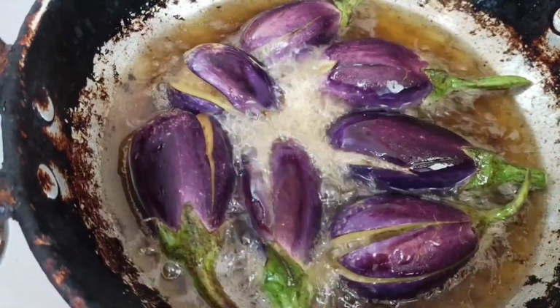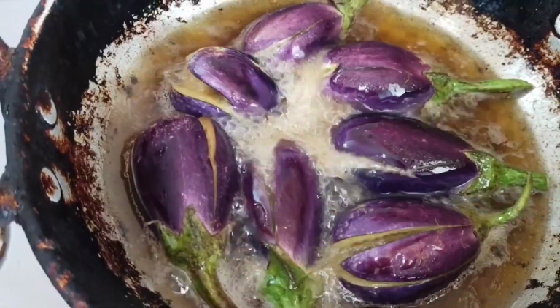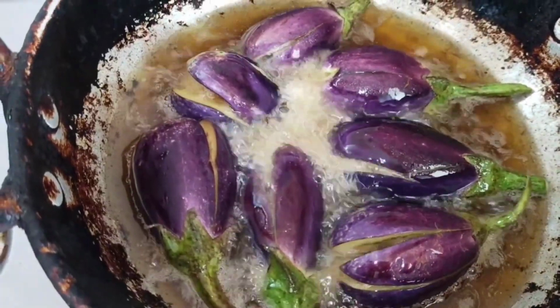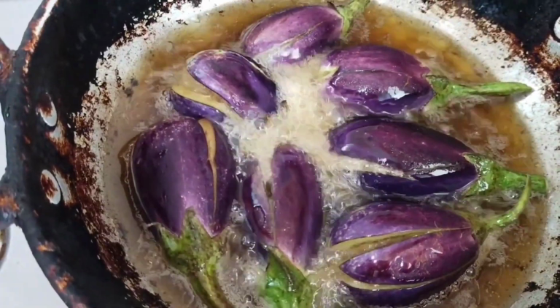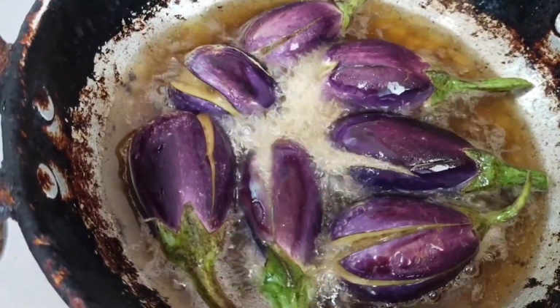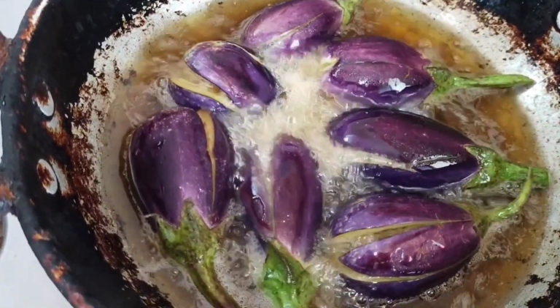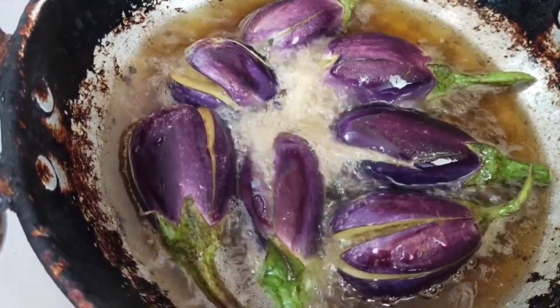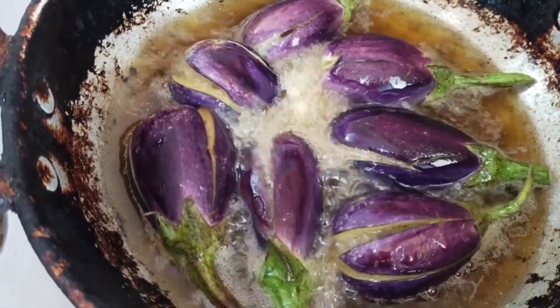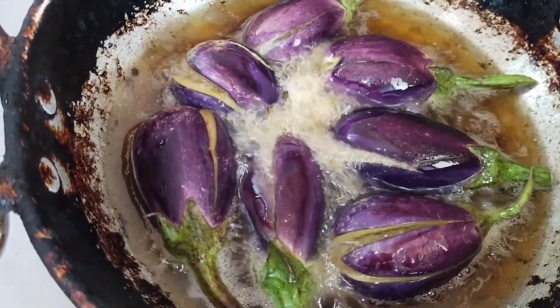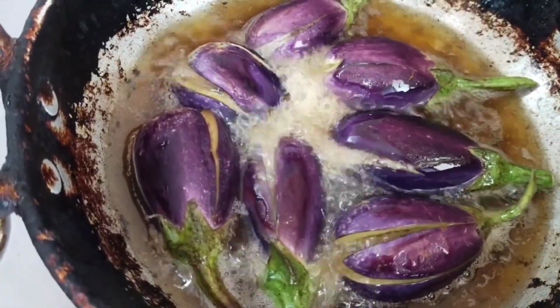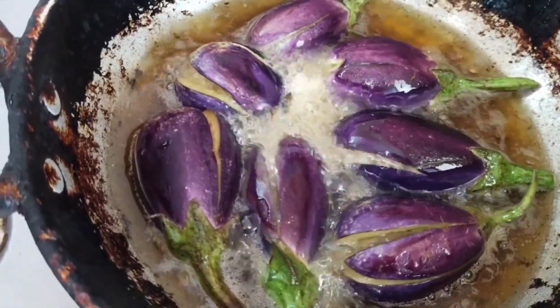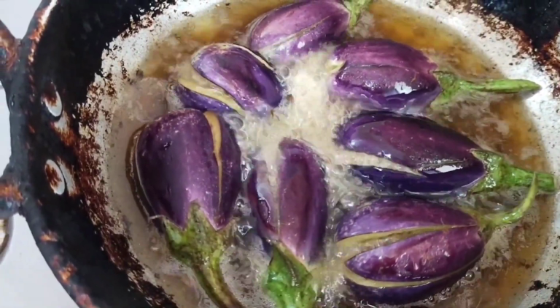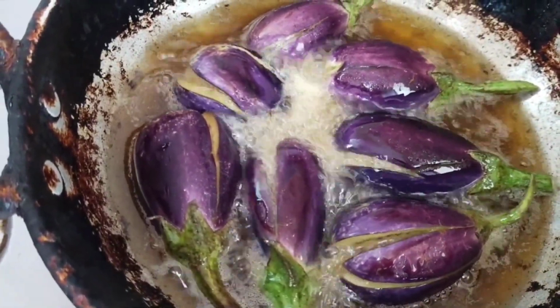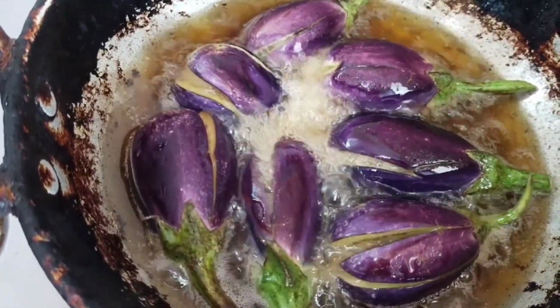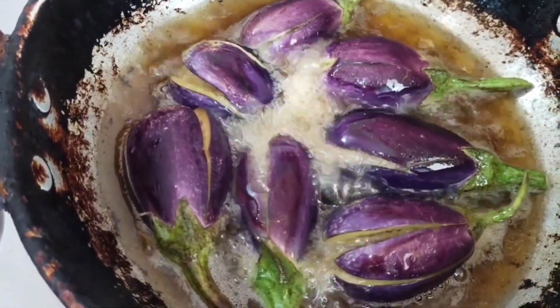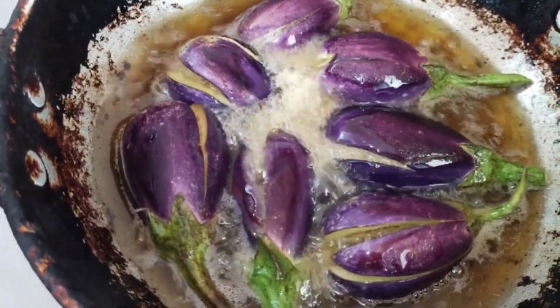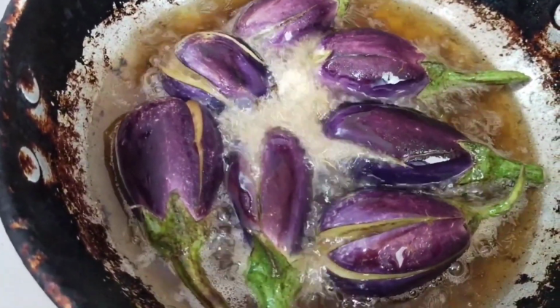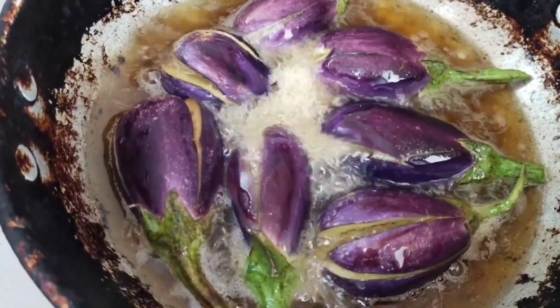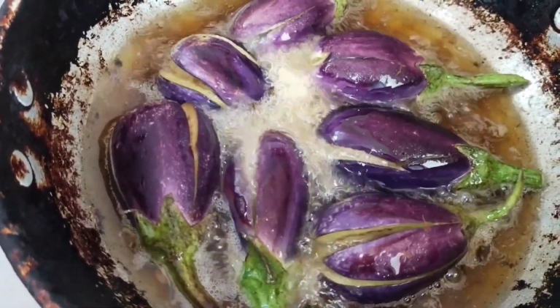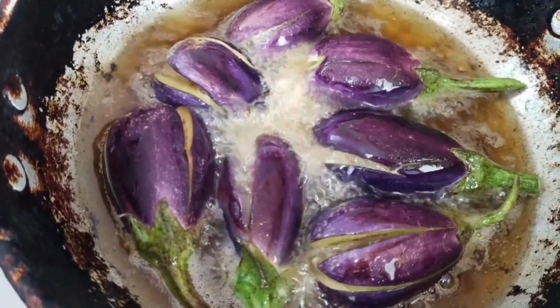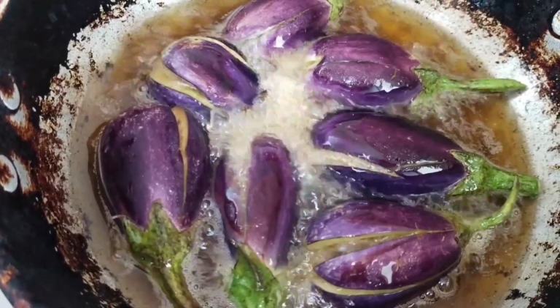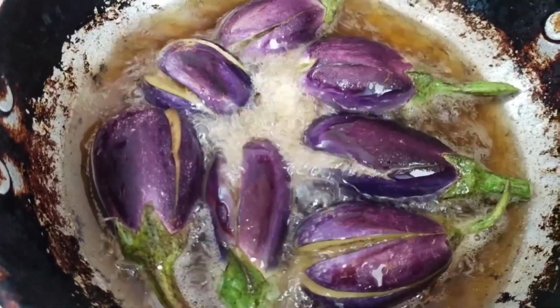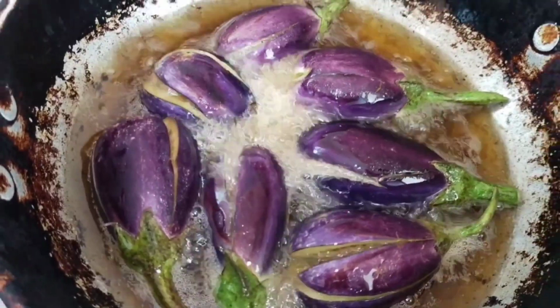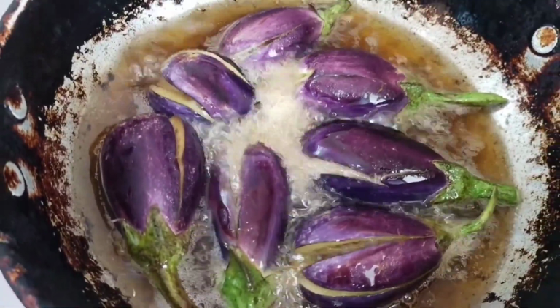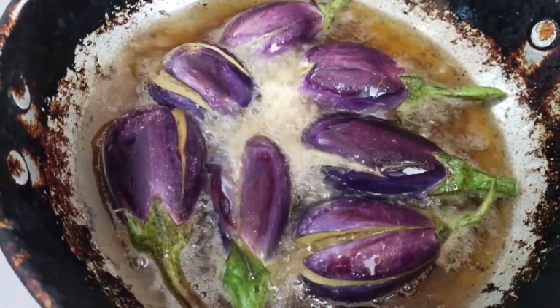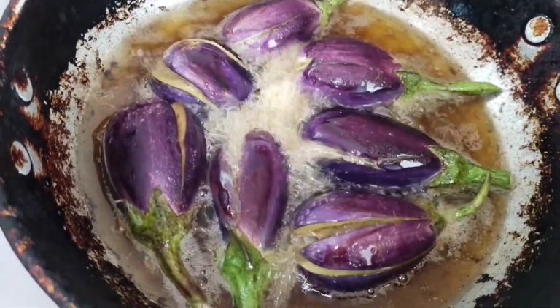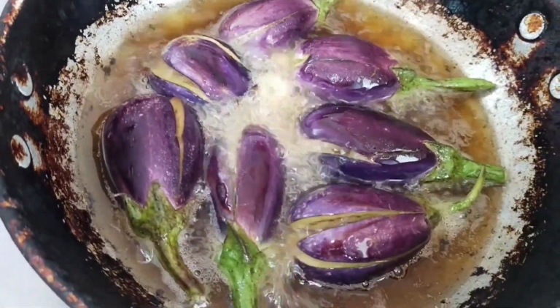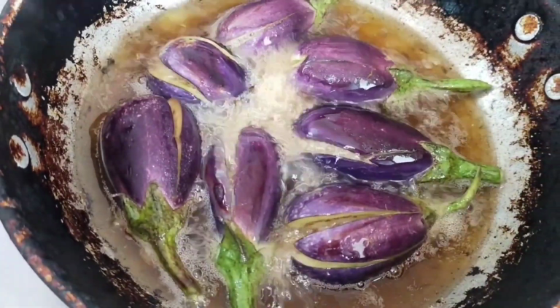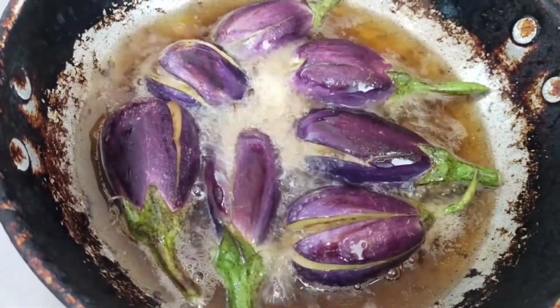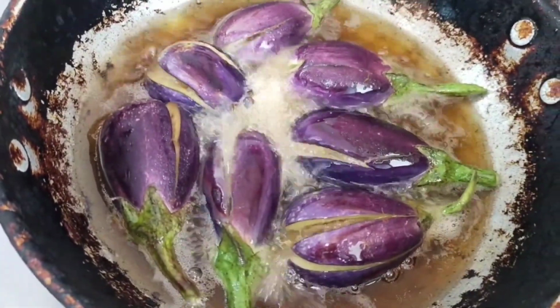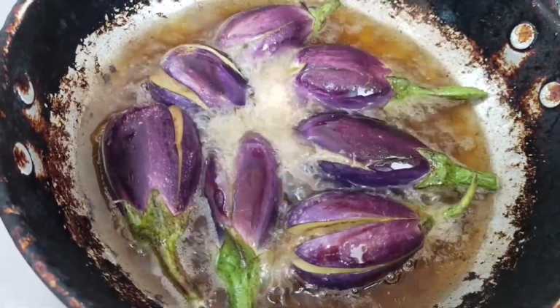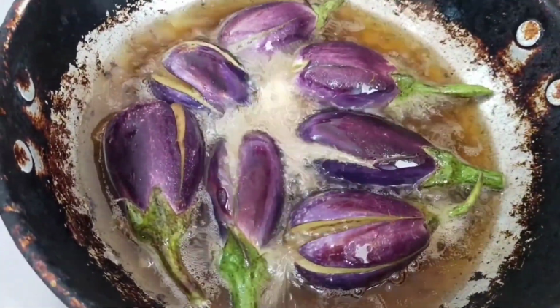We have made some buds. I am here to show you how to make this dish.